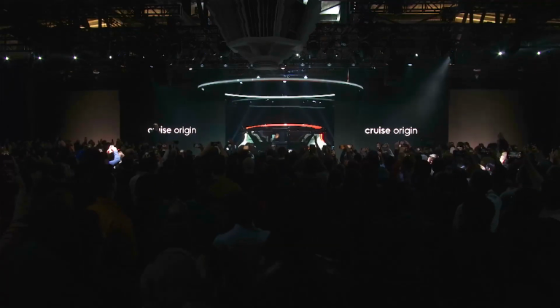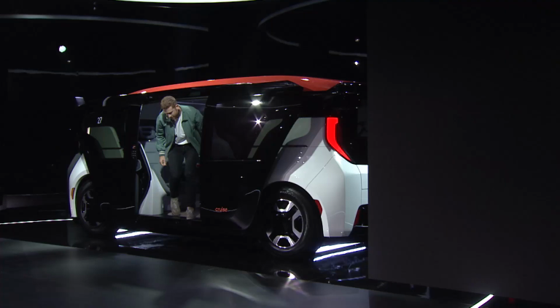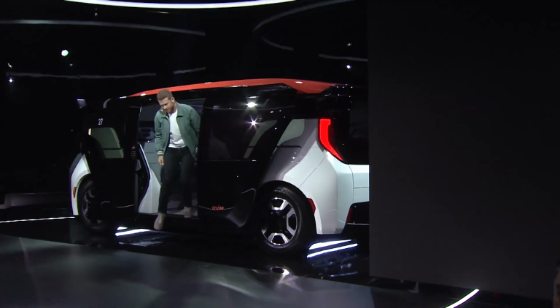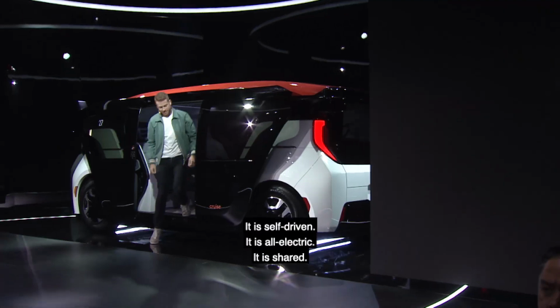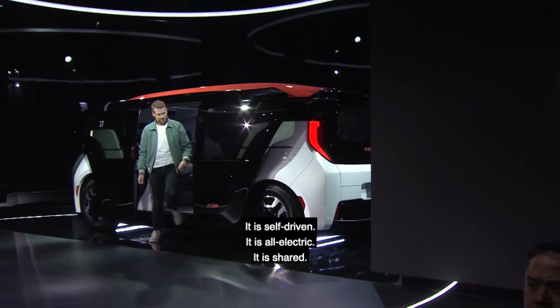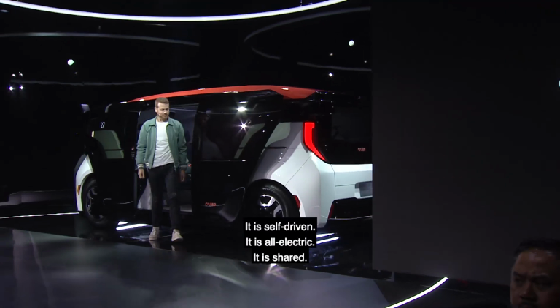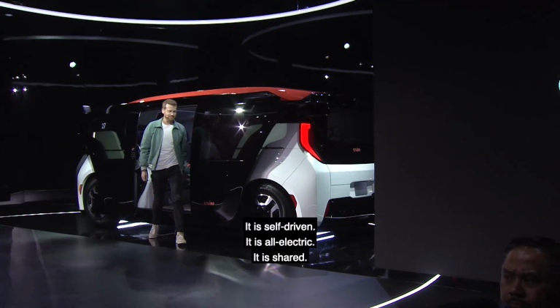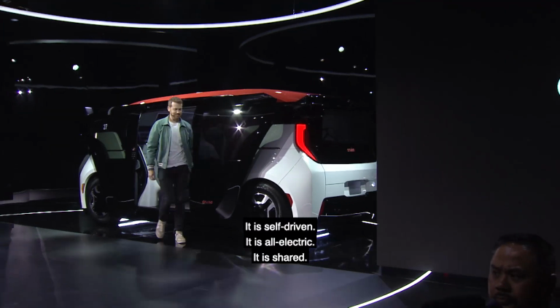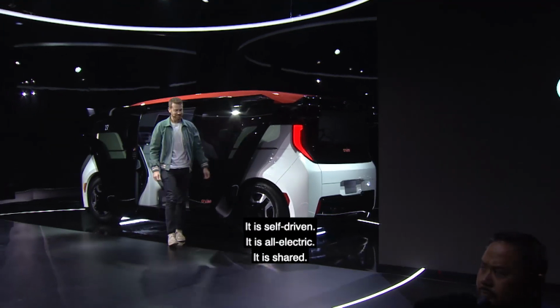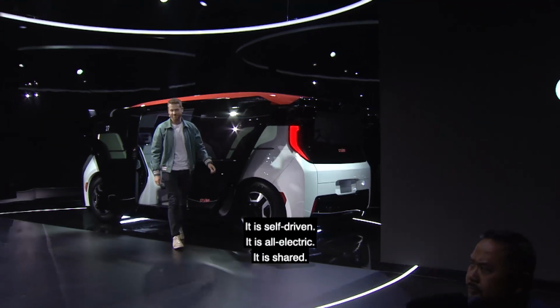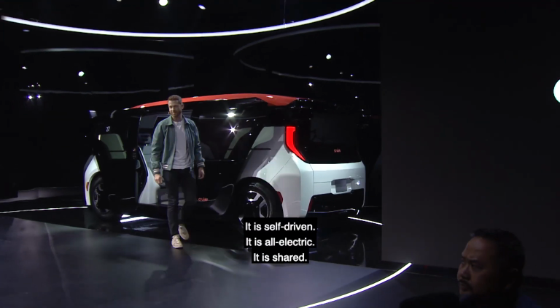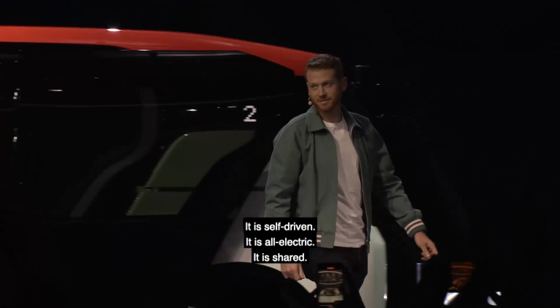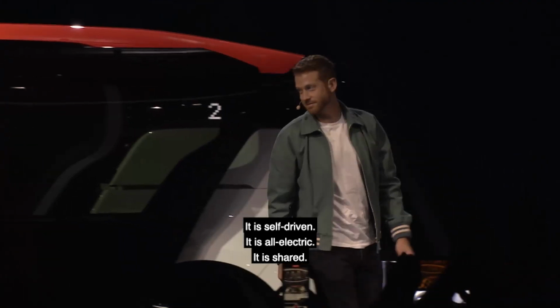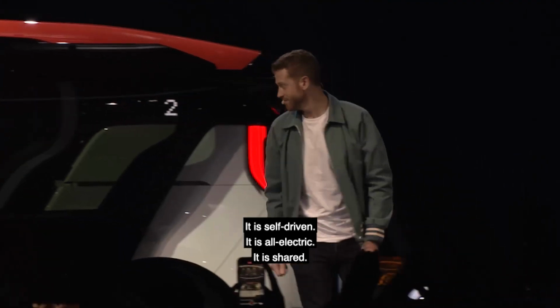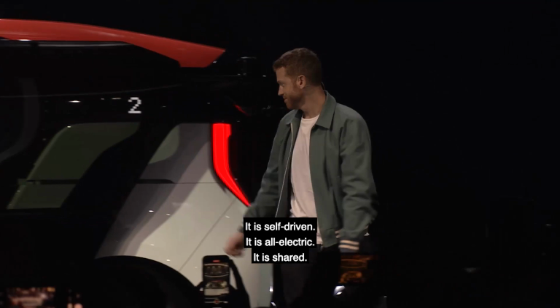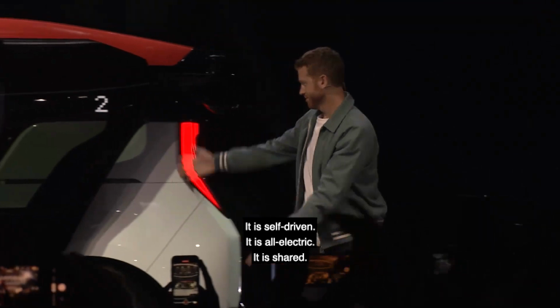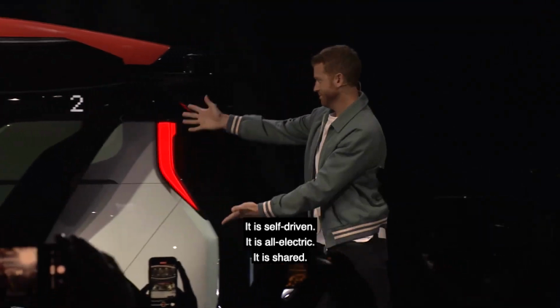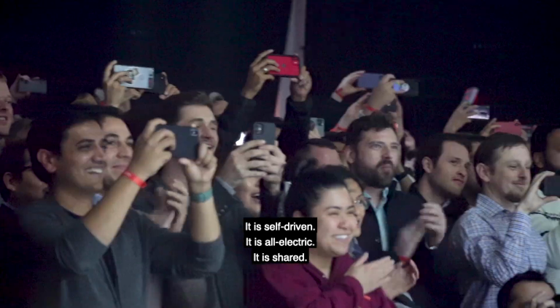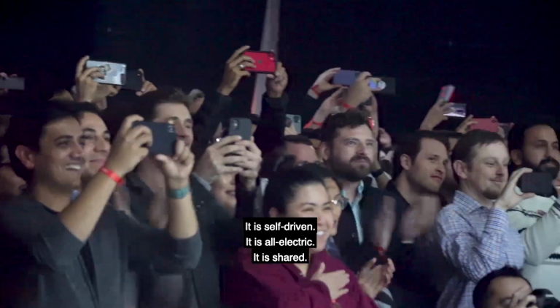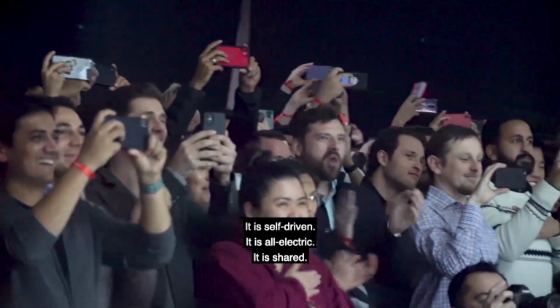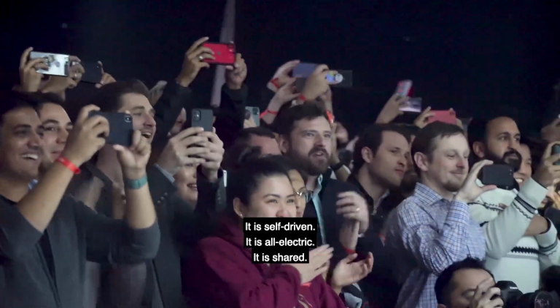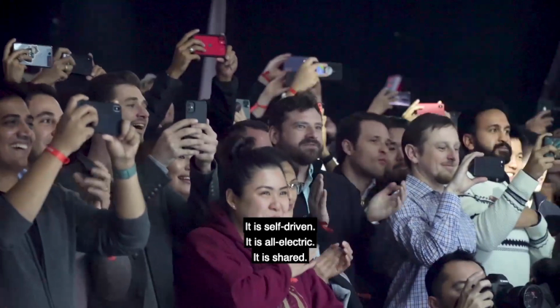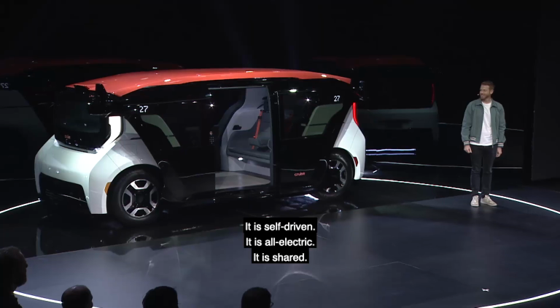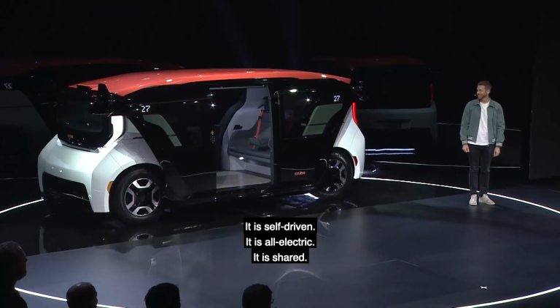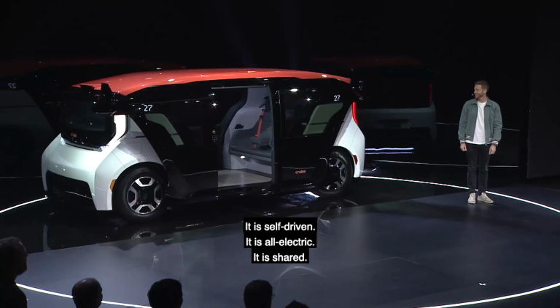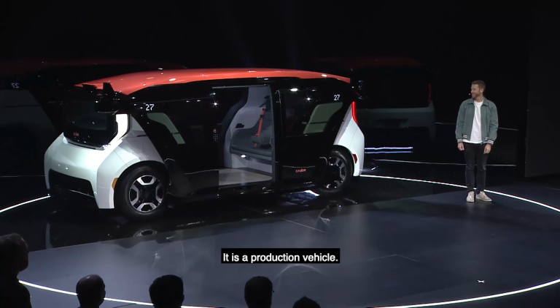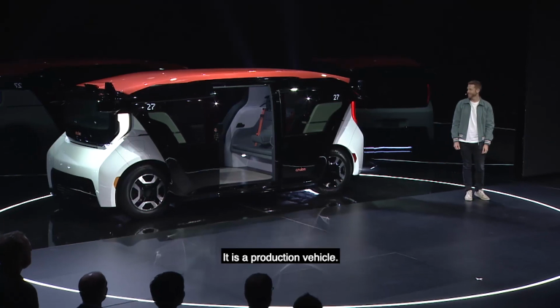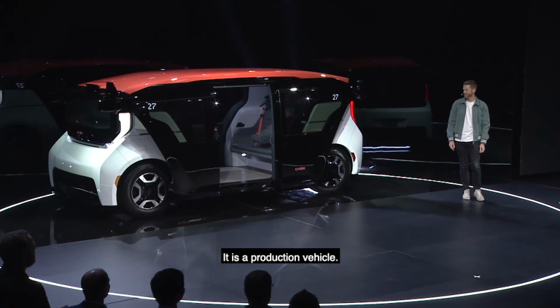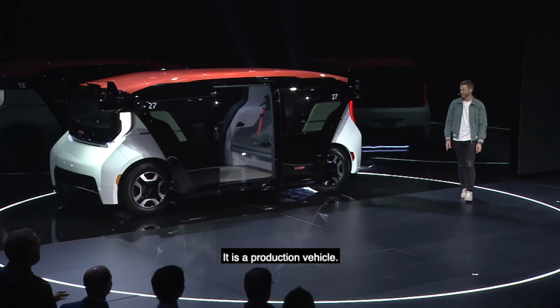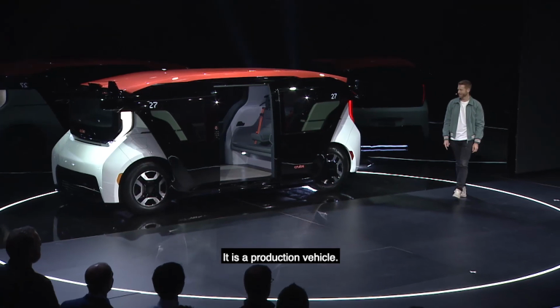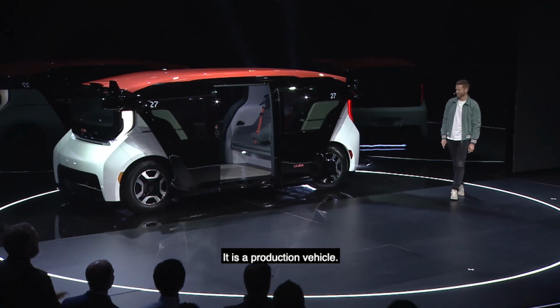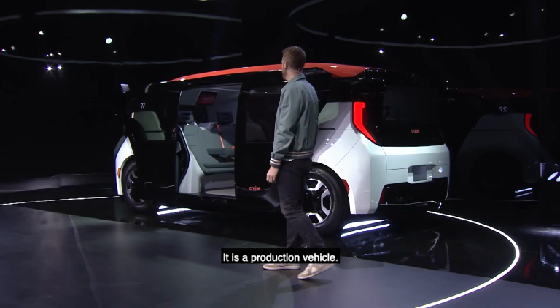It is self-driven, it is all-electric, it is shared, it is a production vehicle.